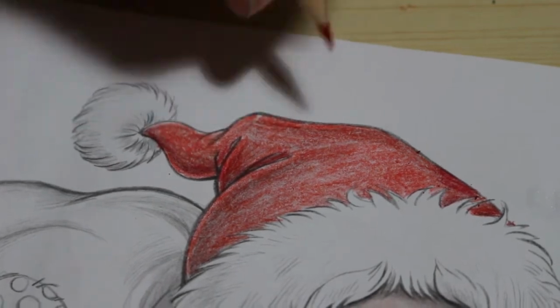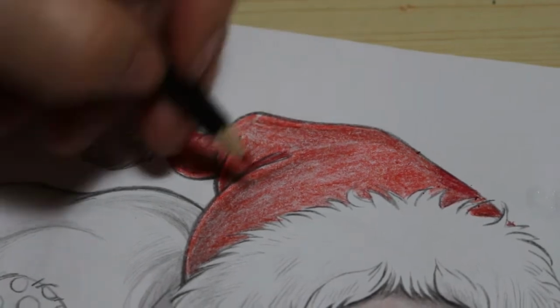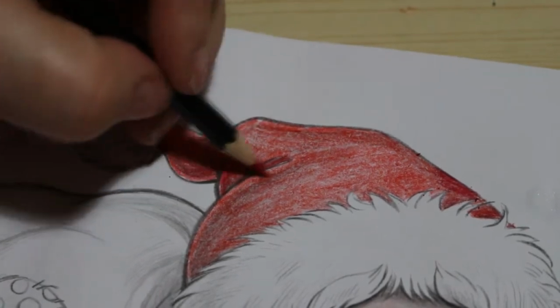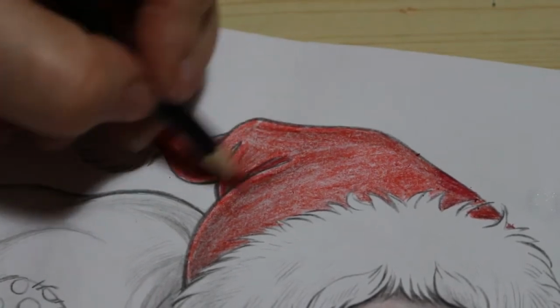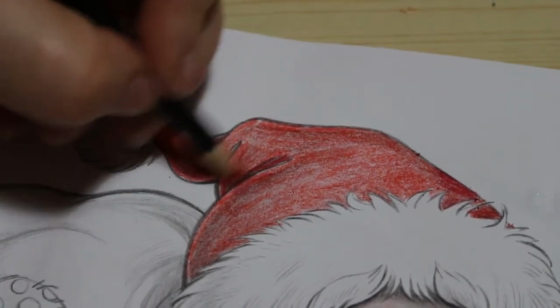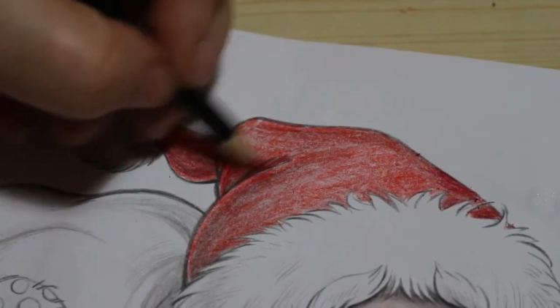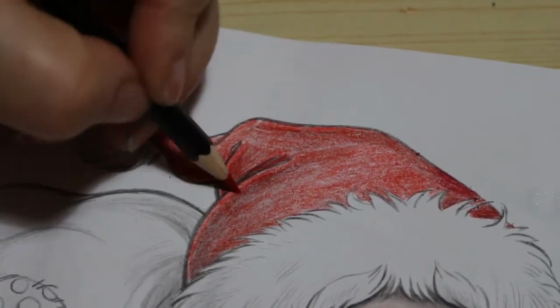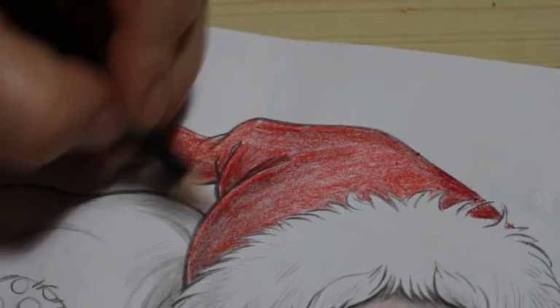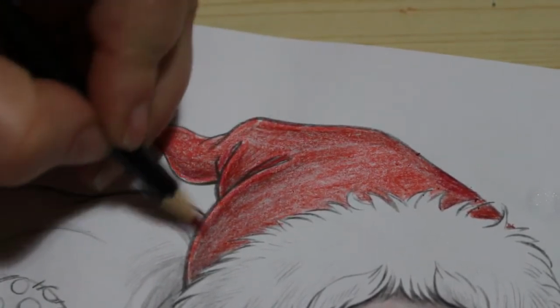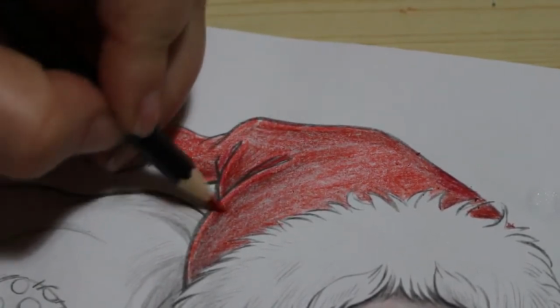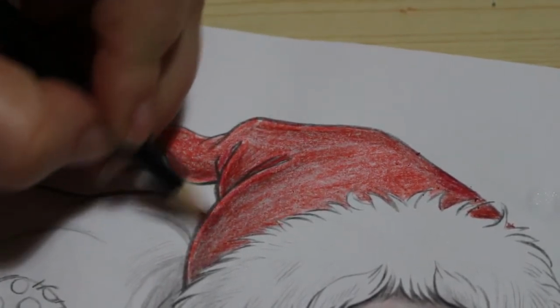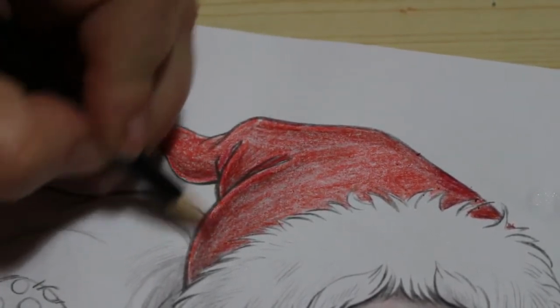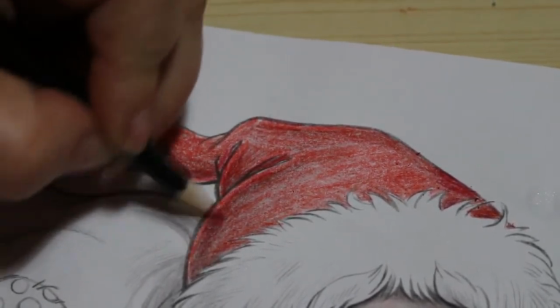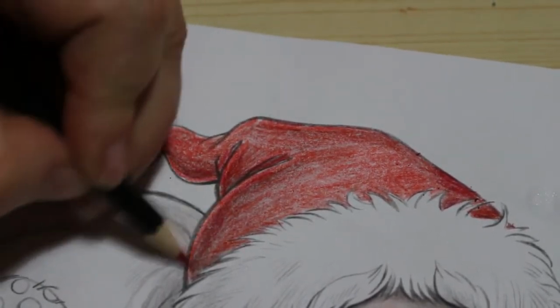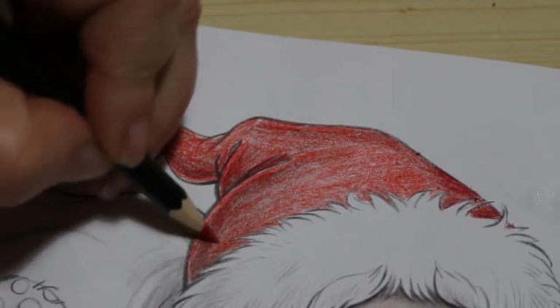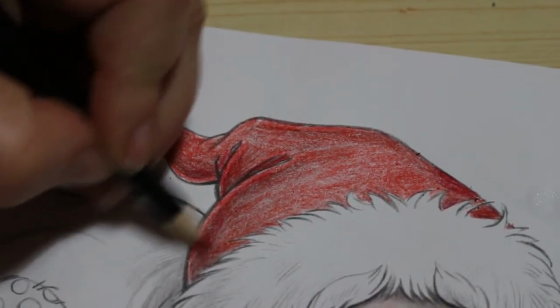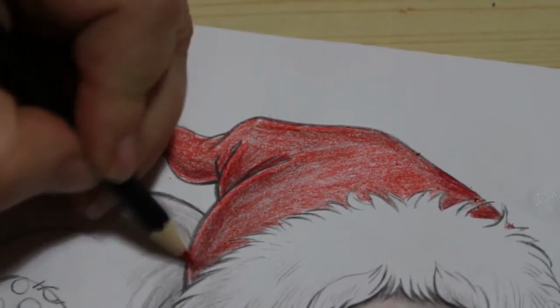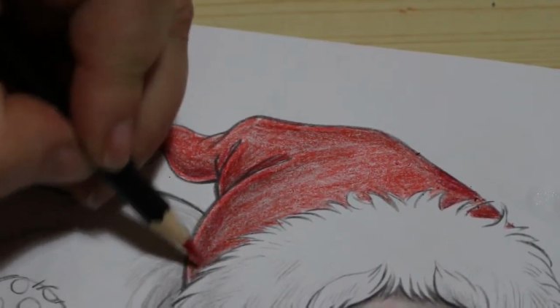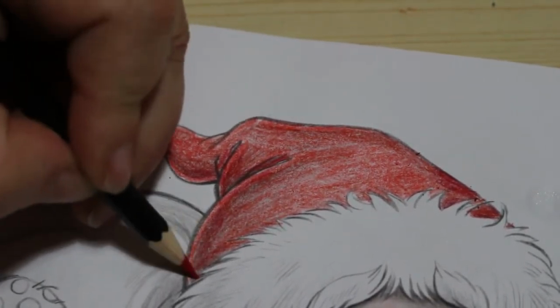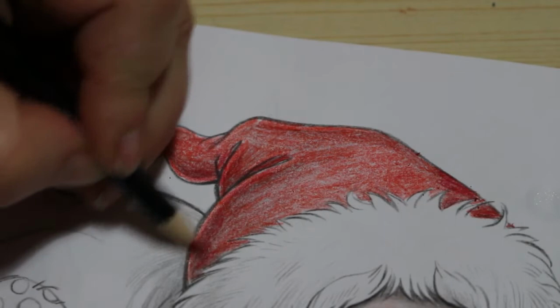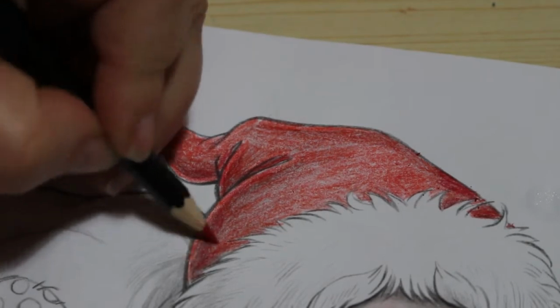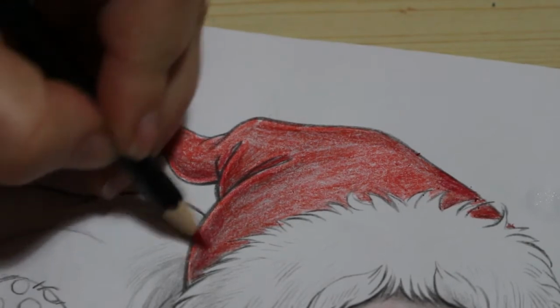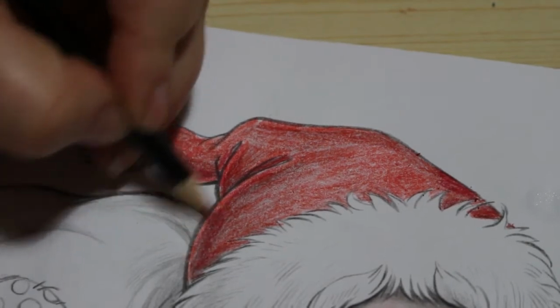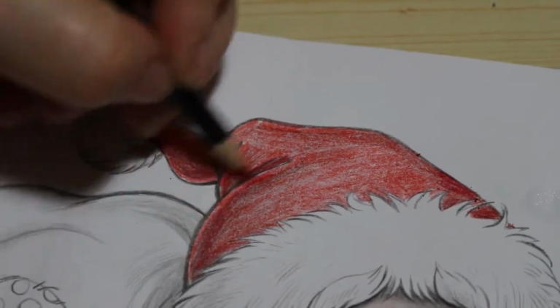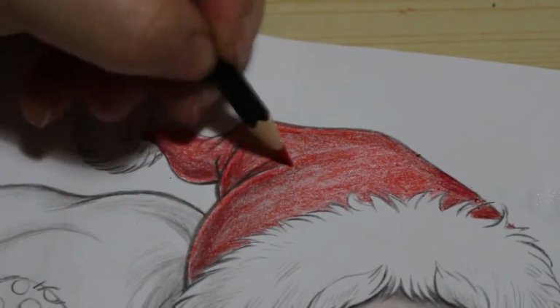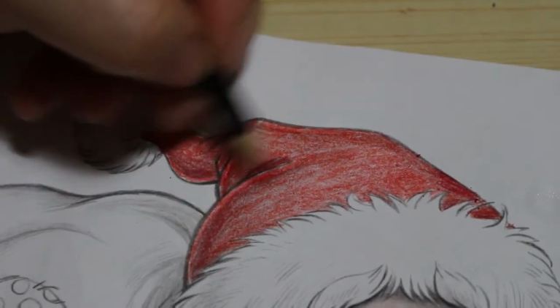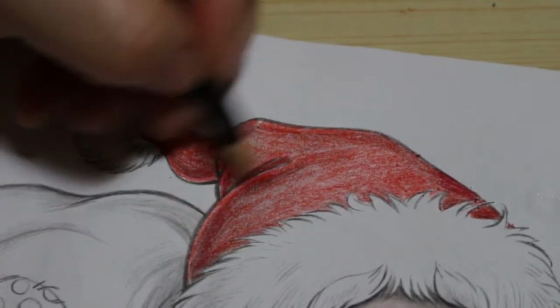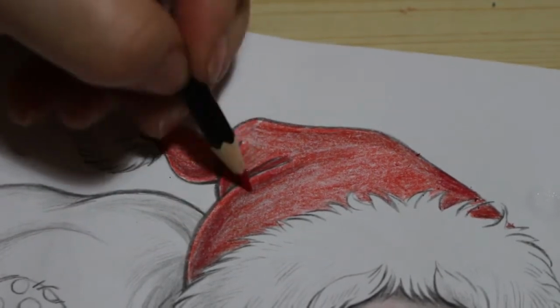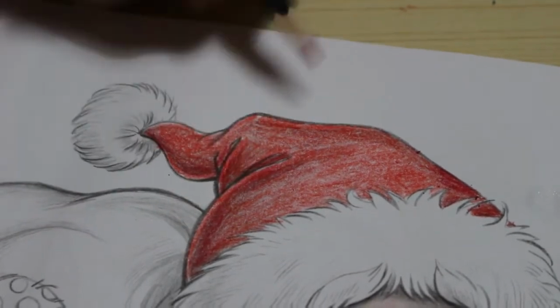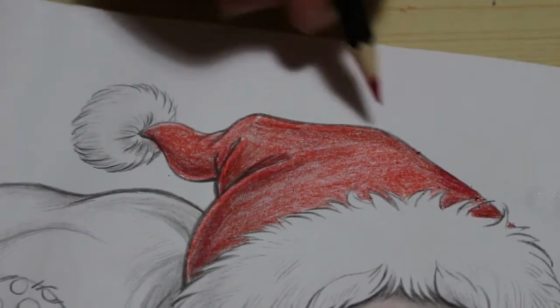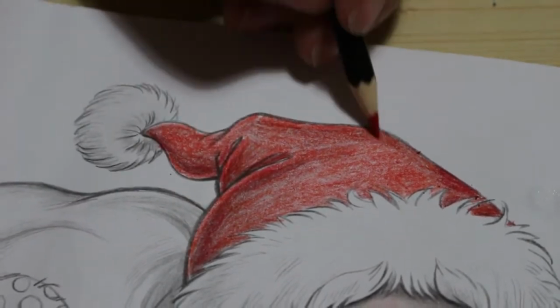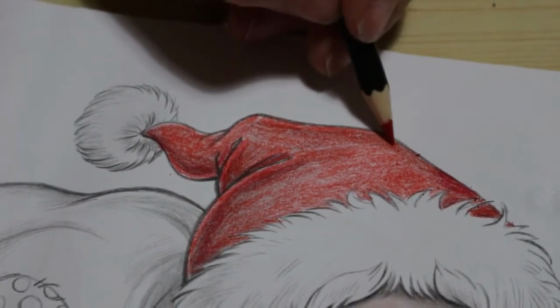I personally like using markers on grayscale. This is the first time I've tried watercolors on something like this.